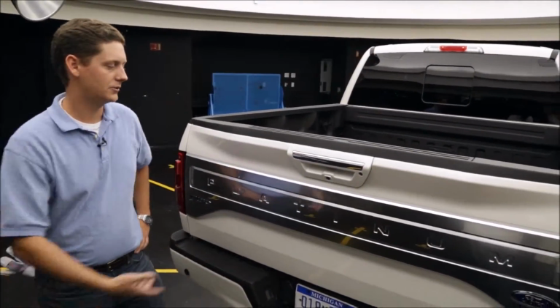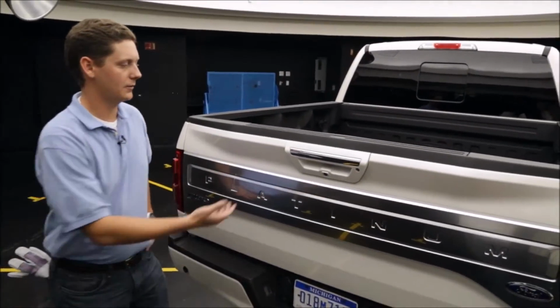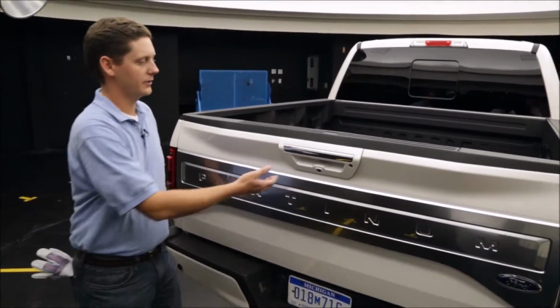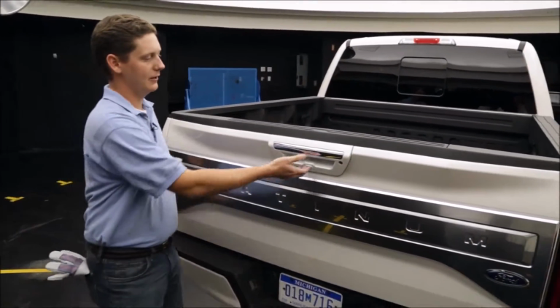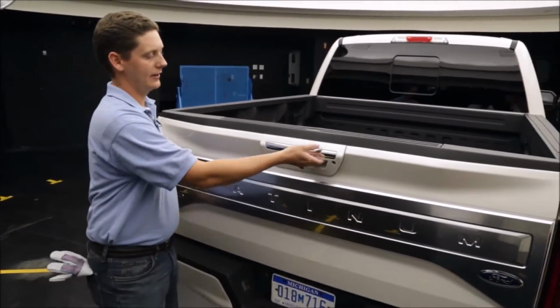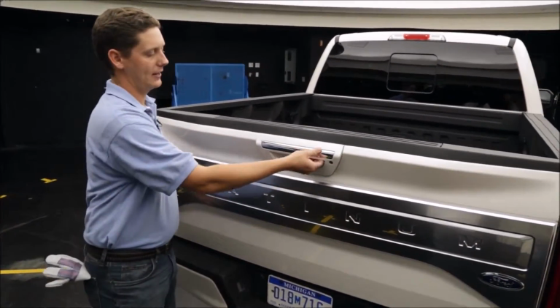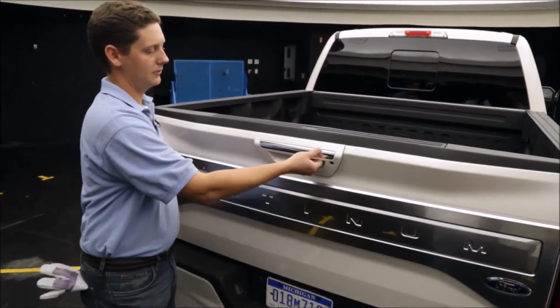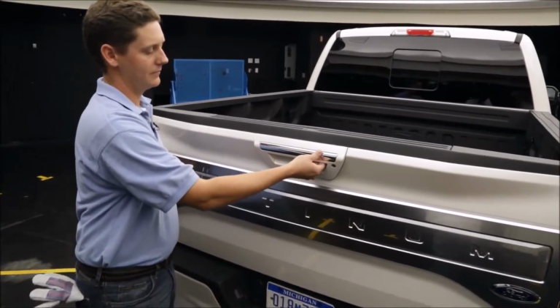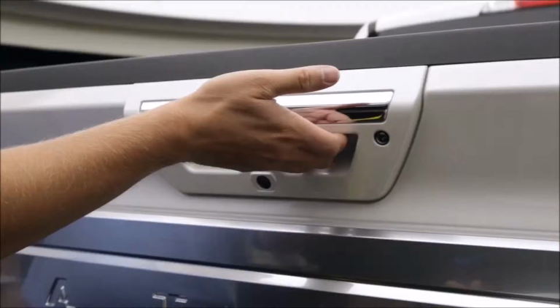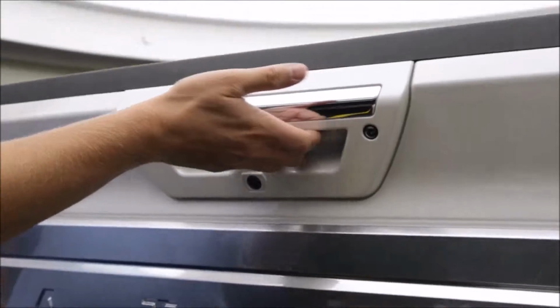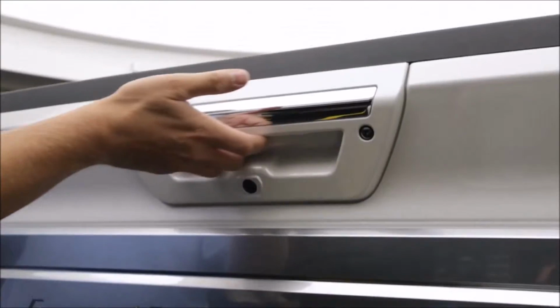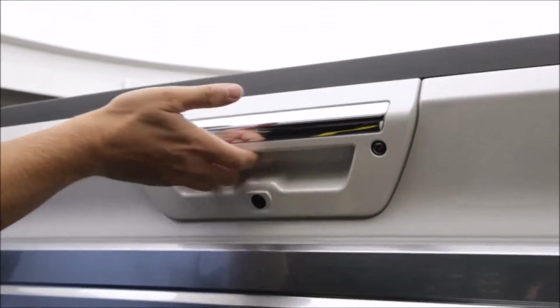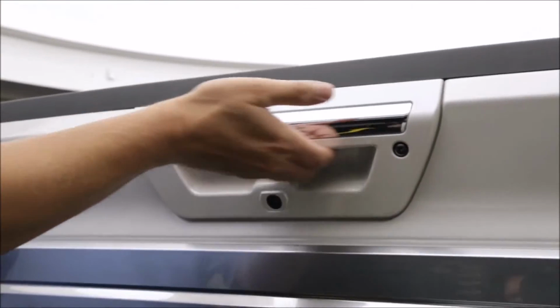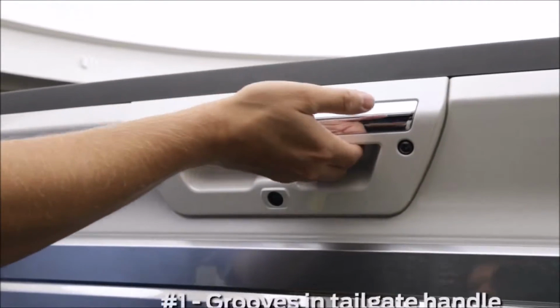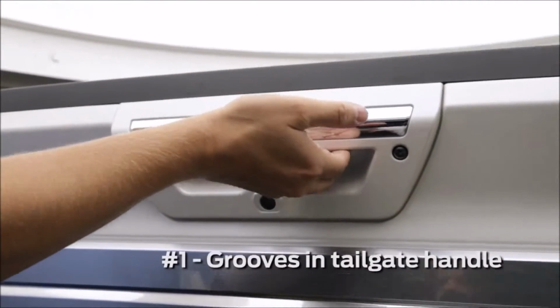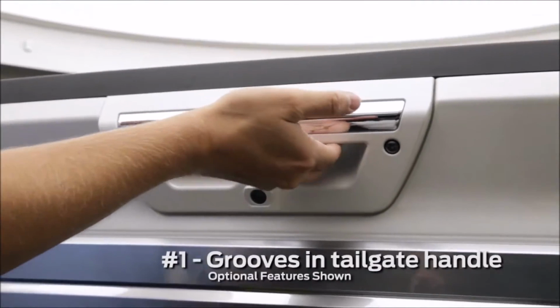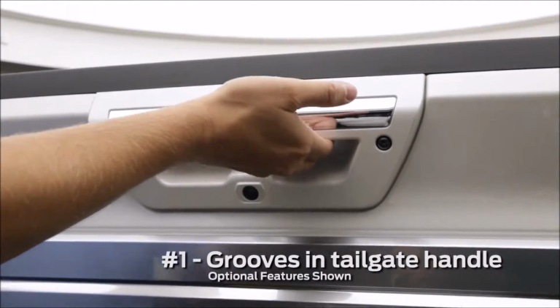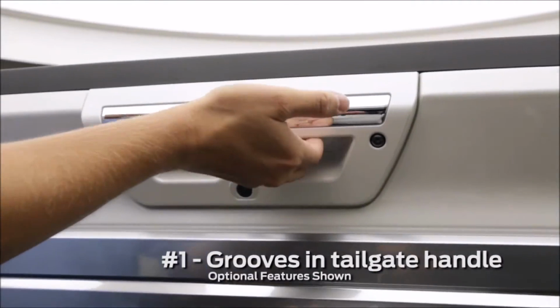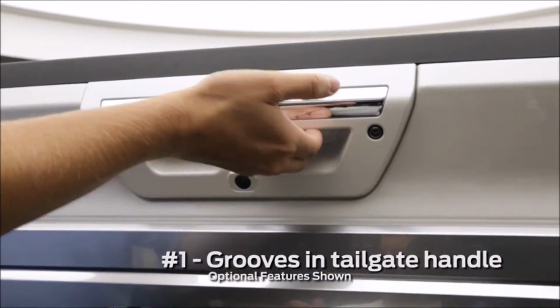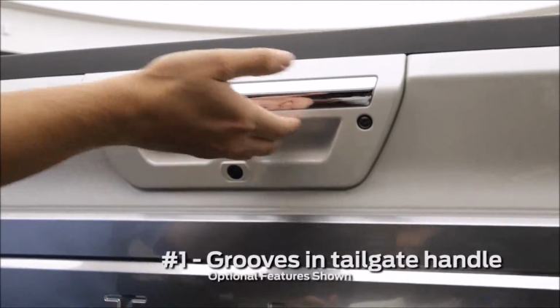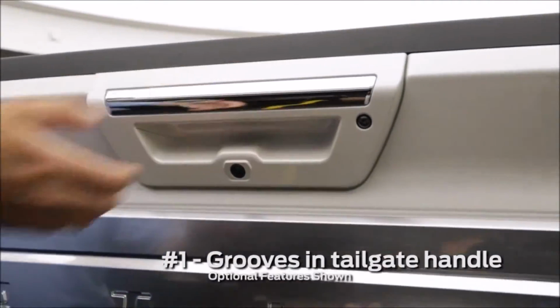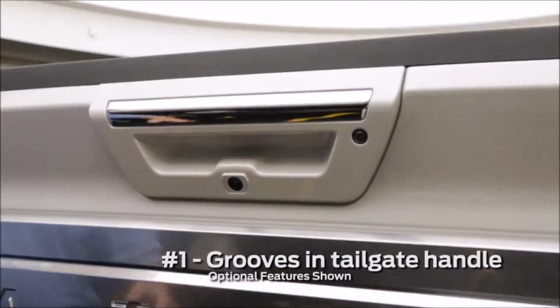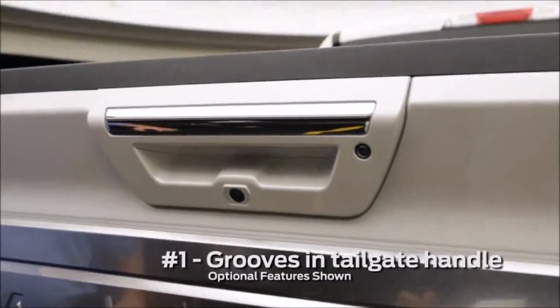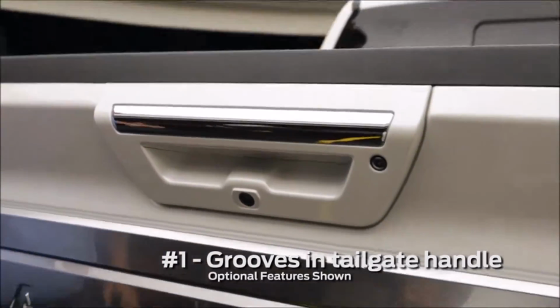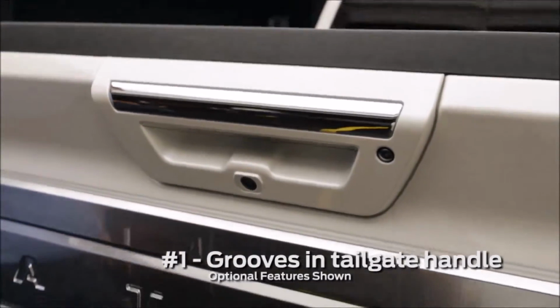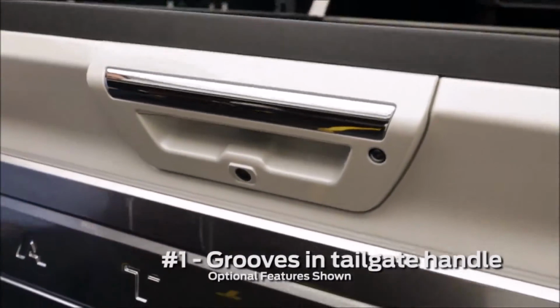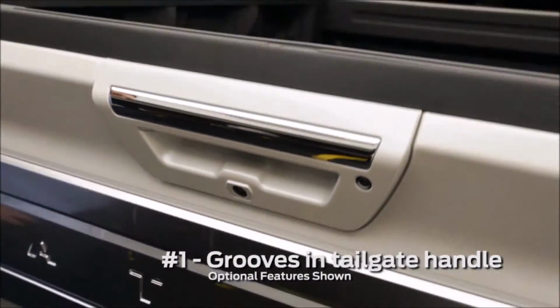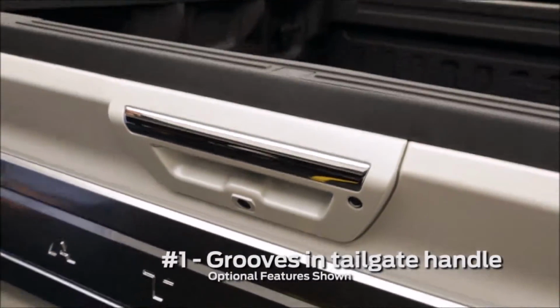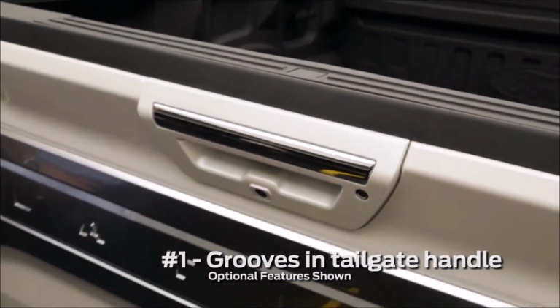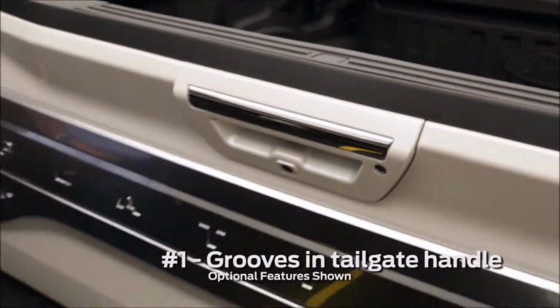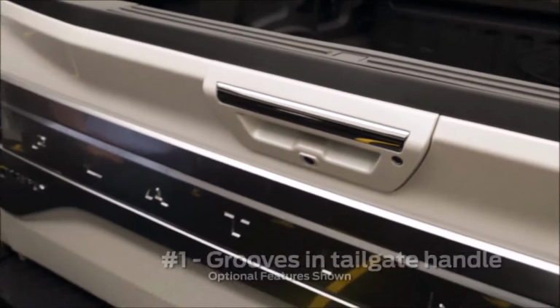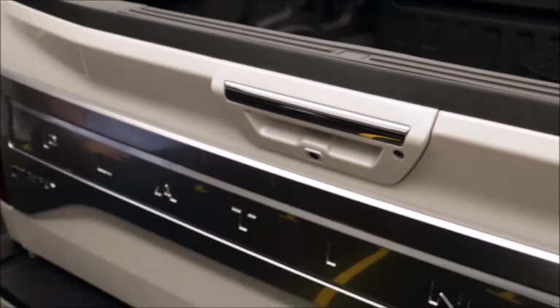Starting with our tailgate handle, on the inside here there are finger grooves so as you open and close the tailgate it's really easy to control with one hand.